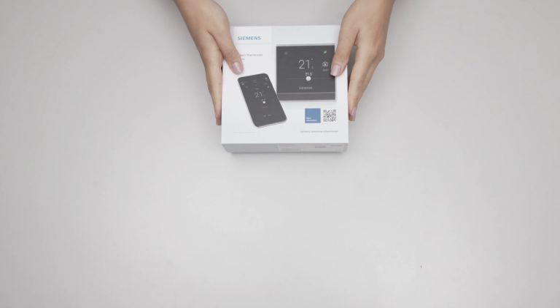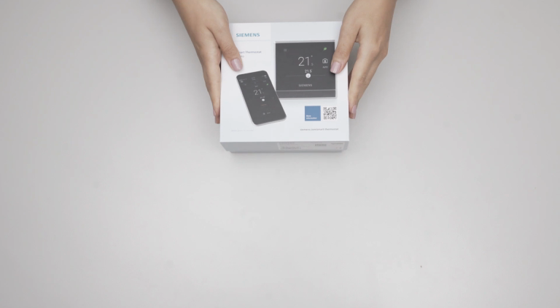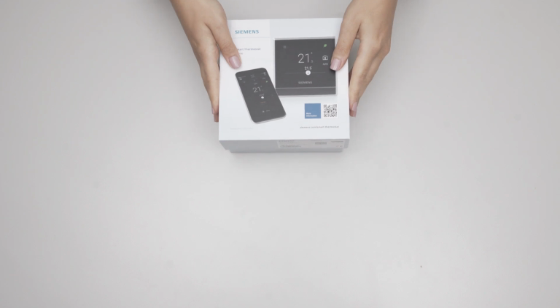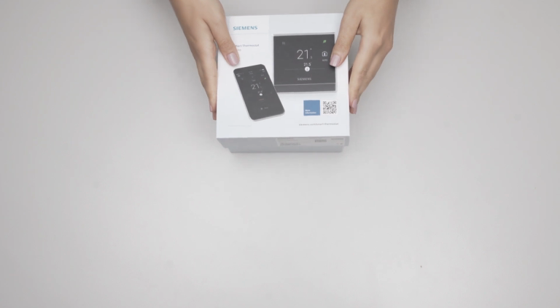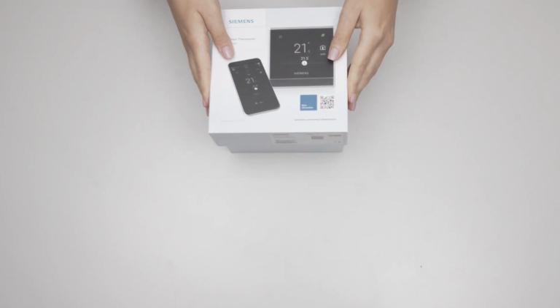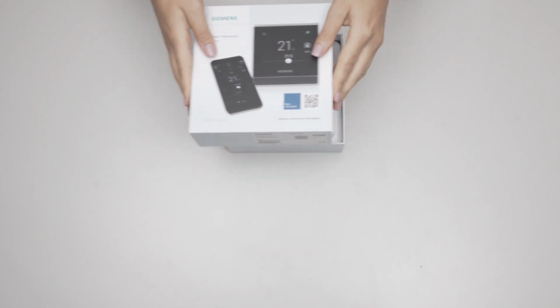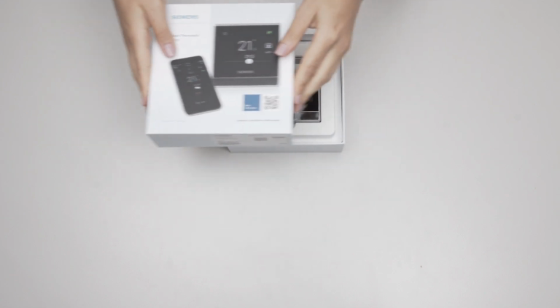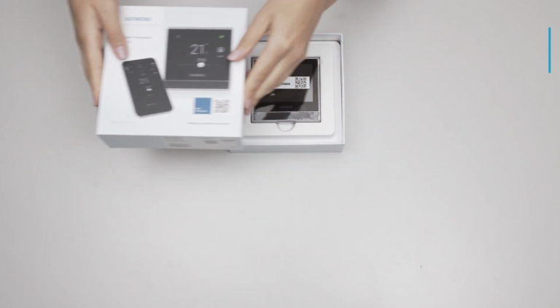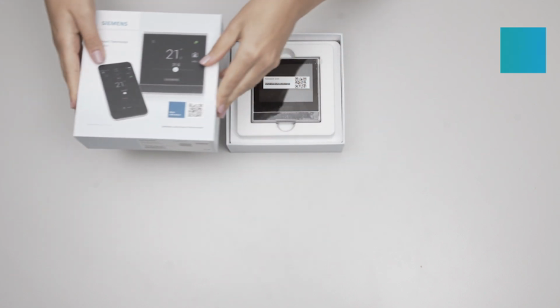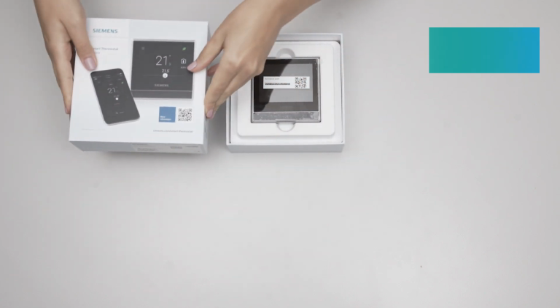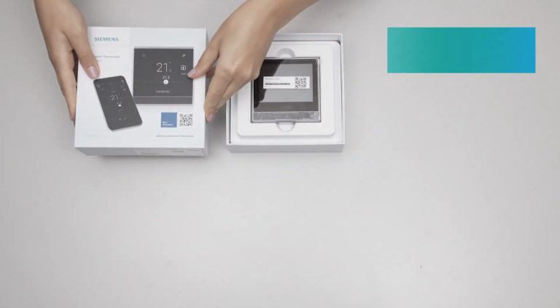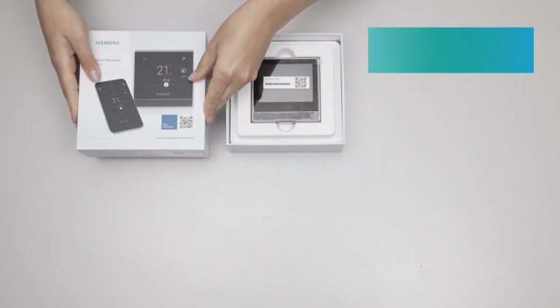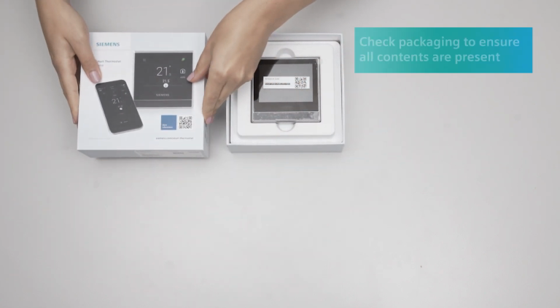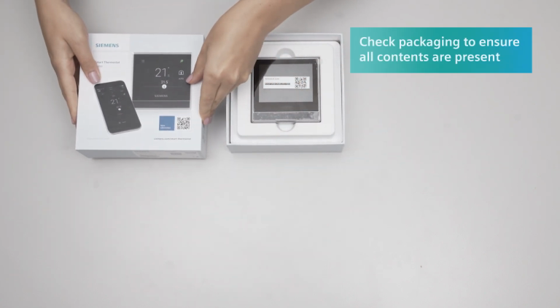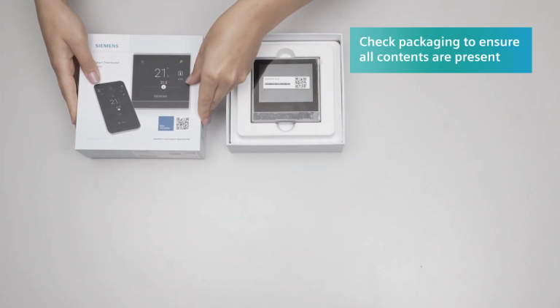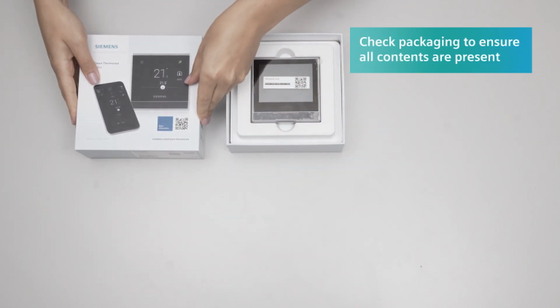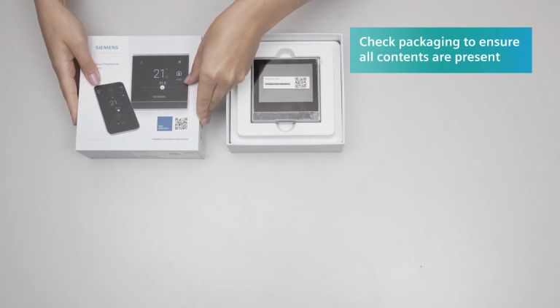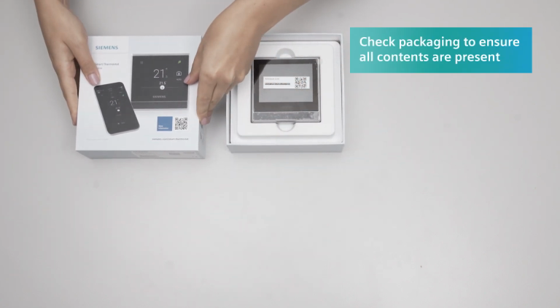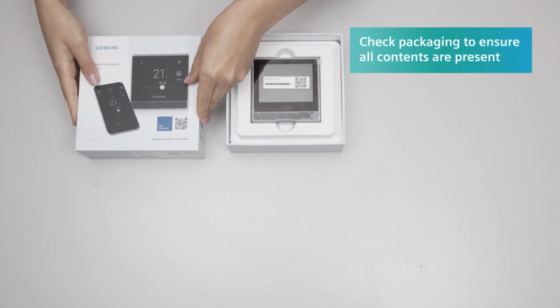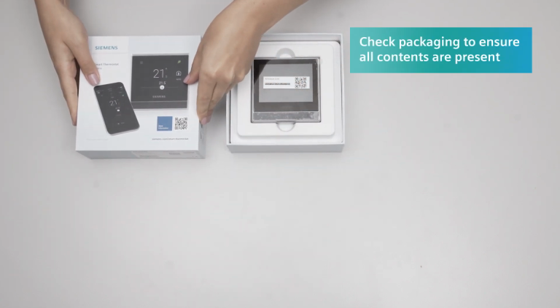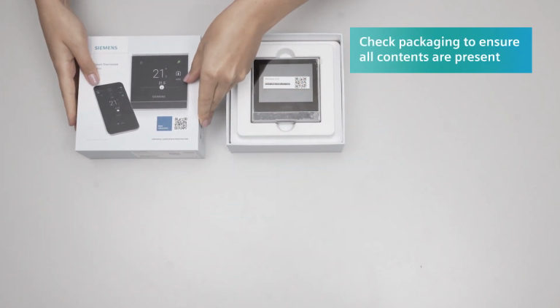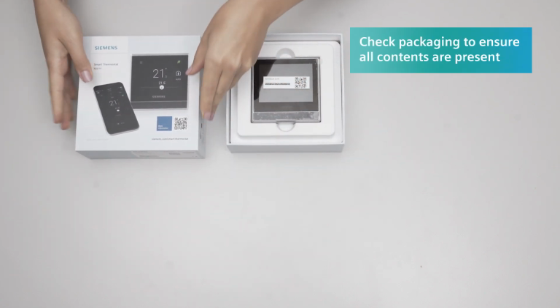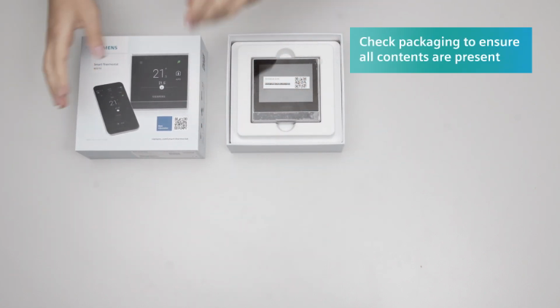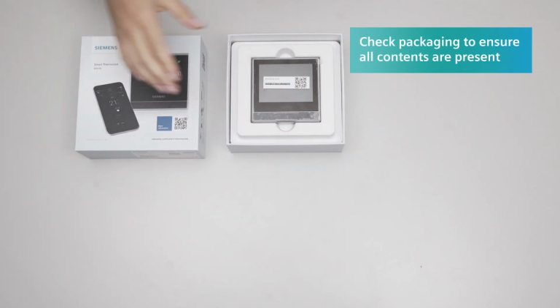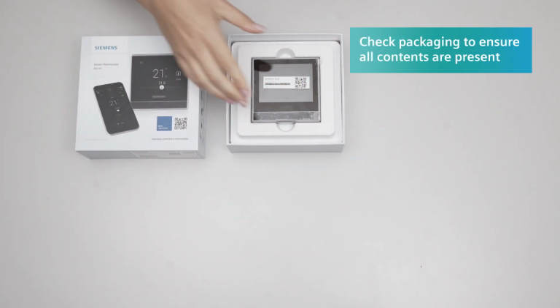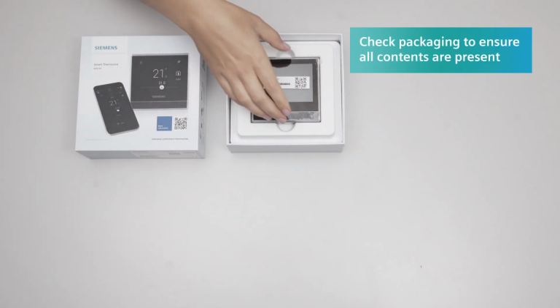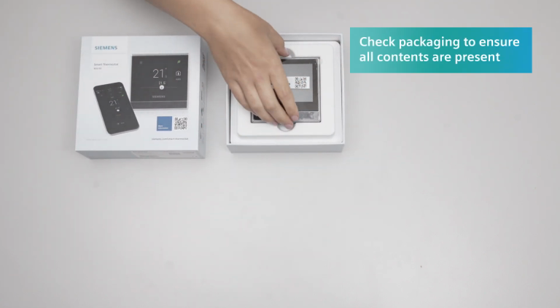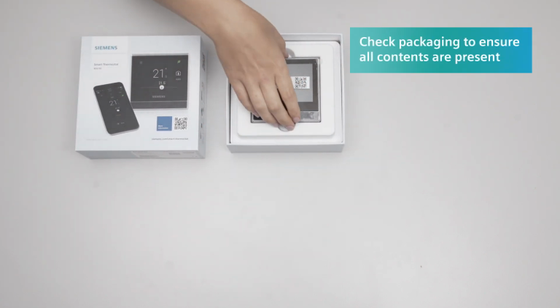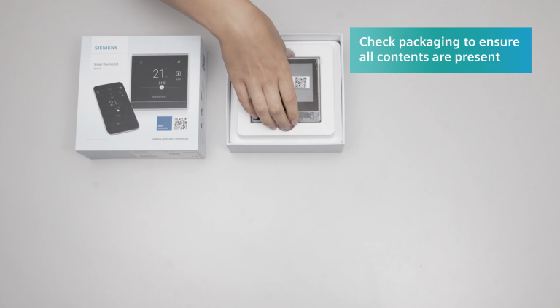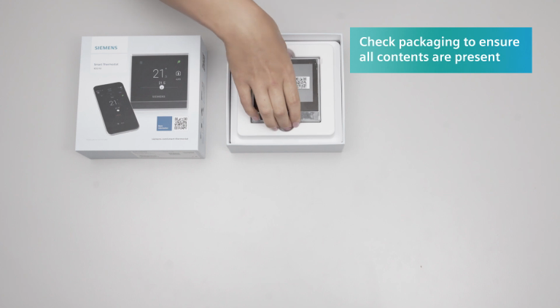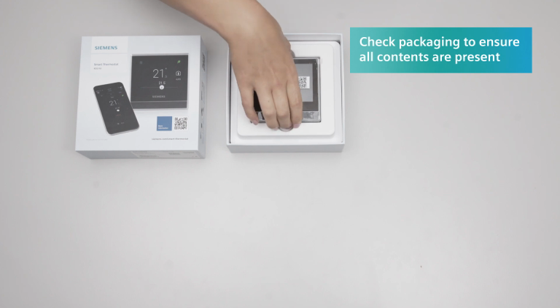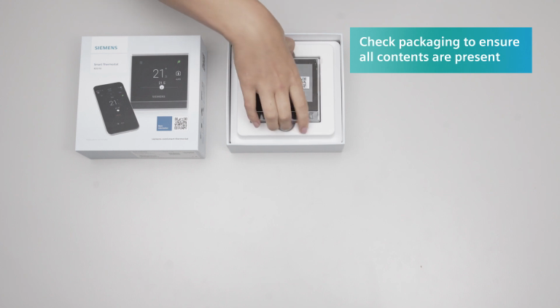Before you start to install the smart thermostat, check the contents of the packaging to make sure you have everything.